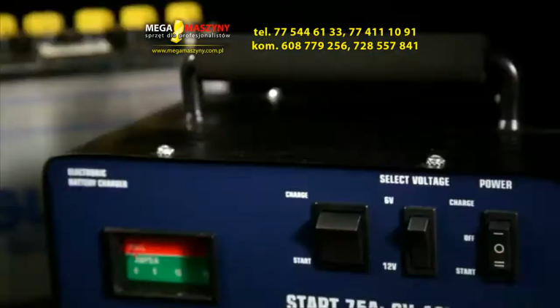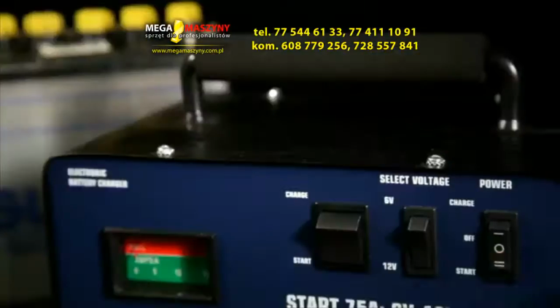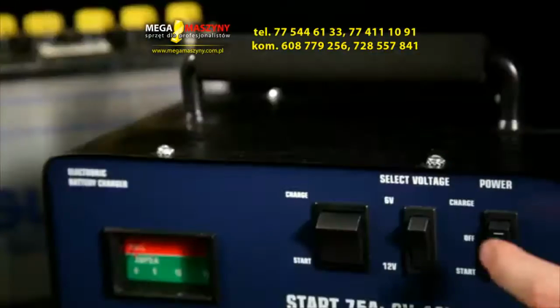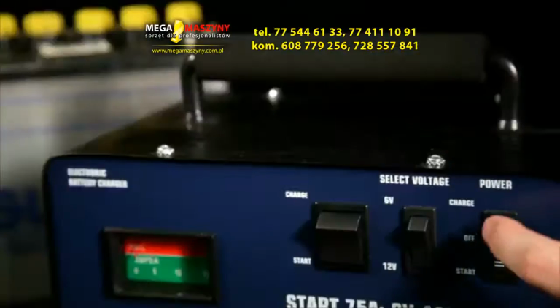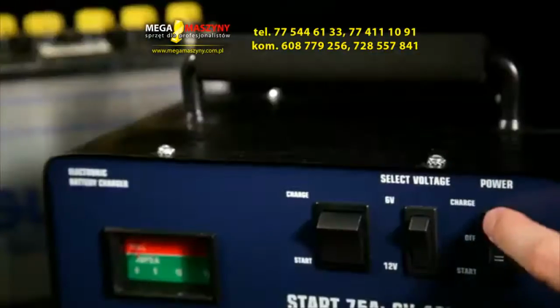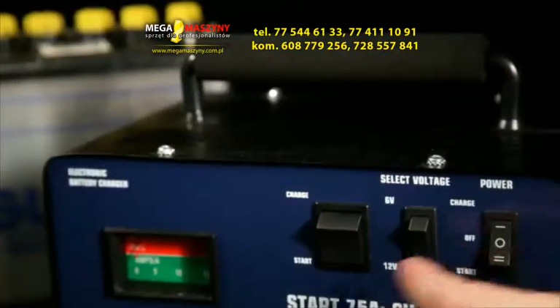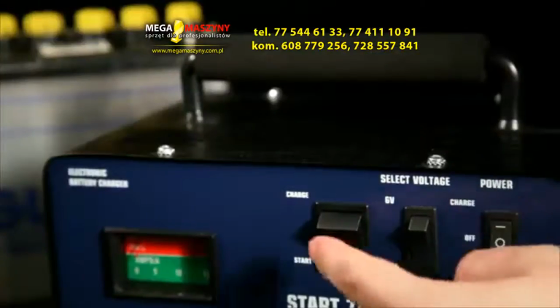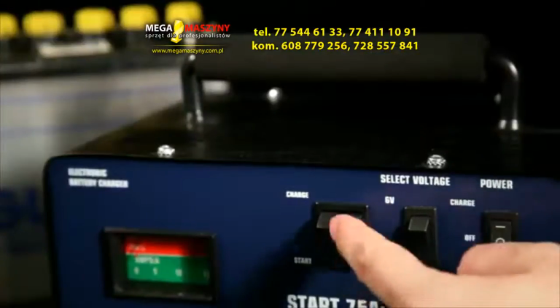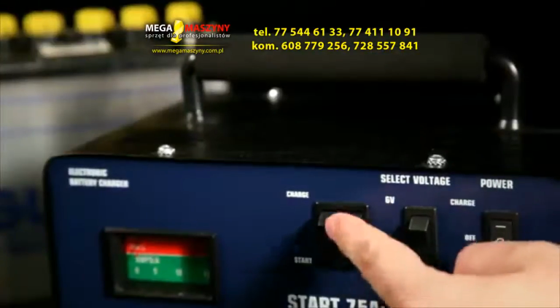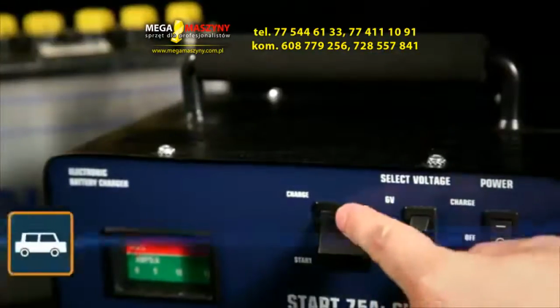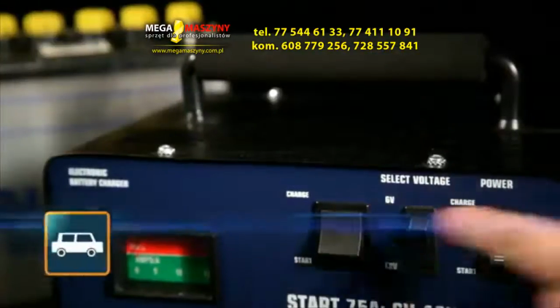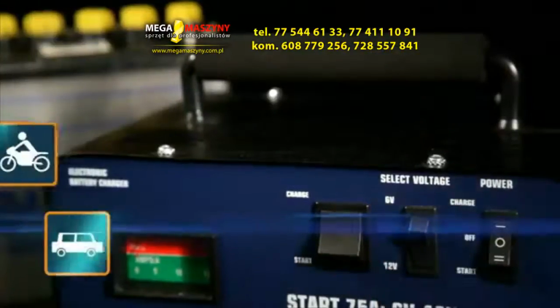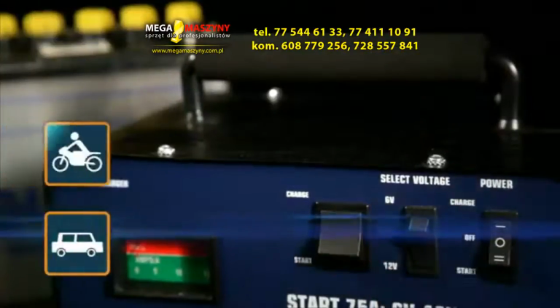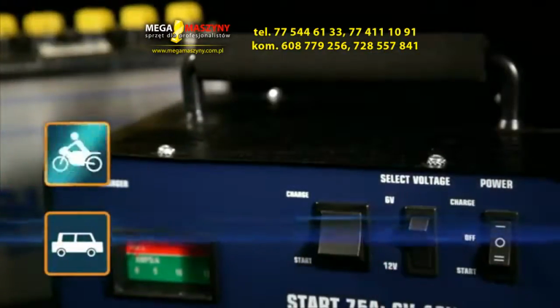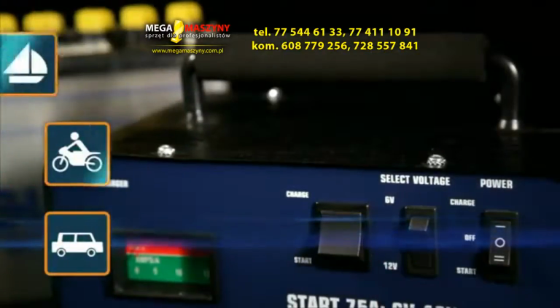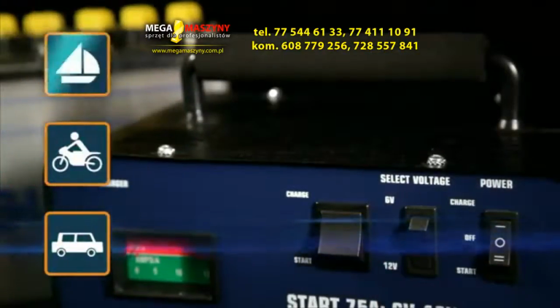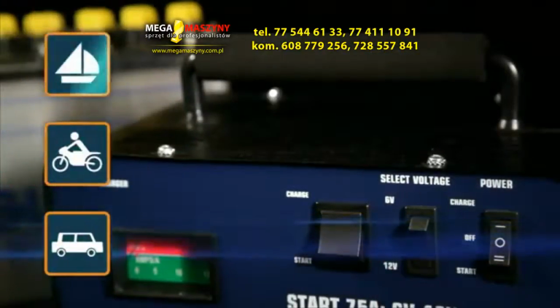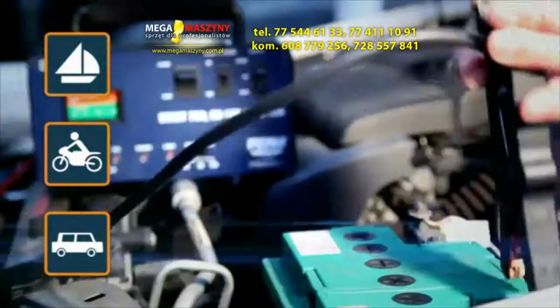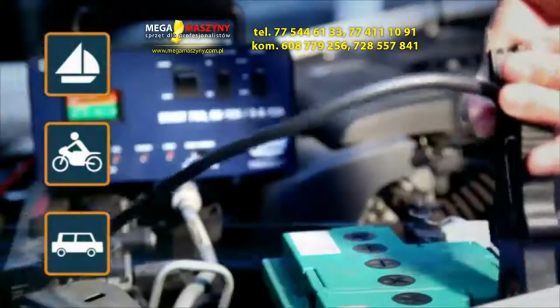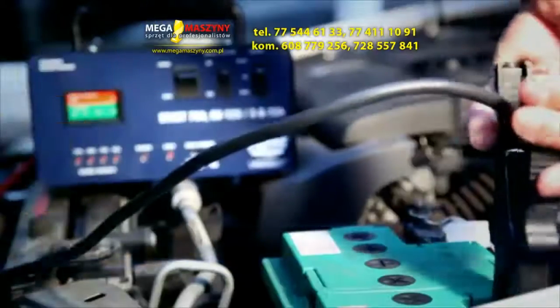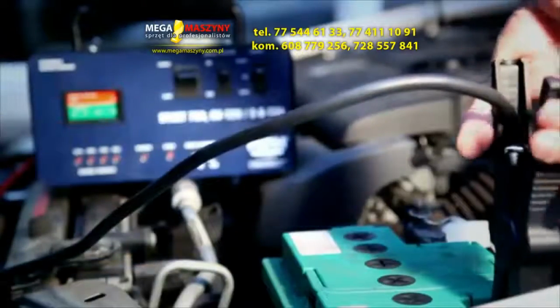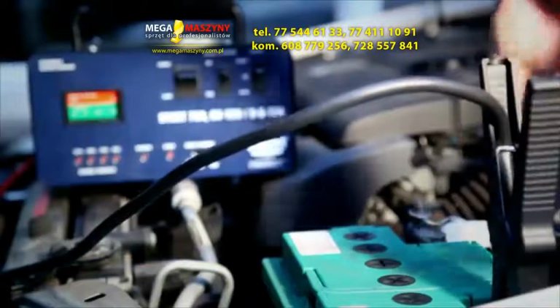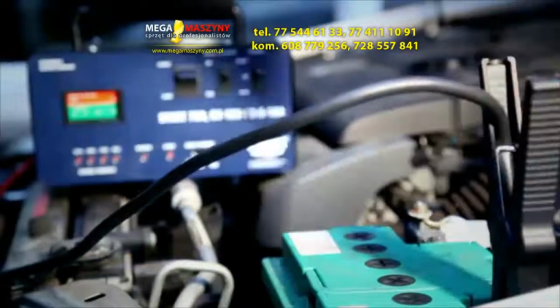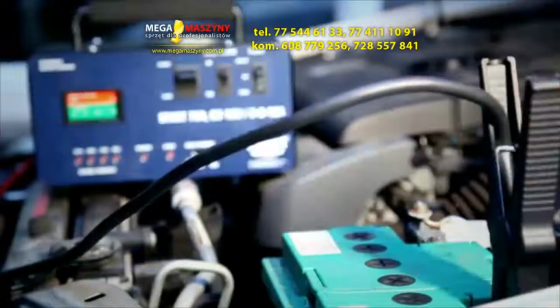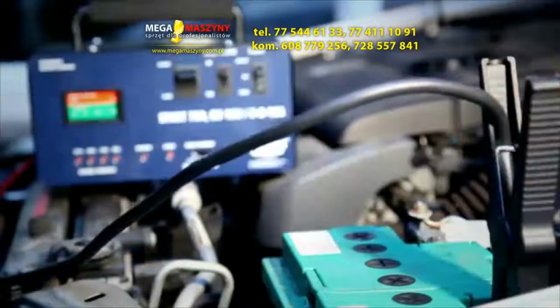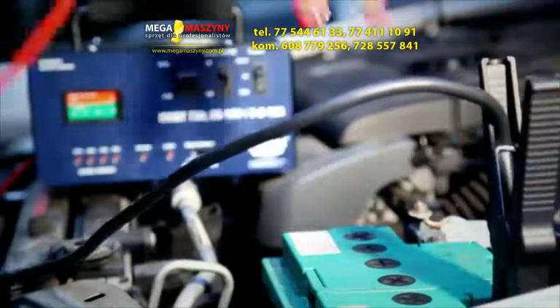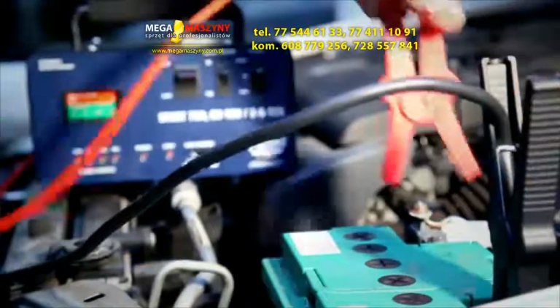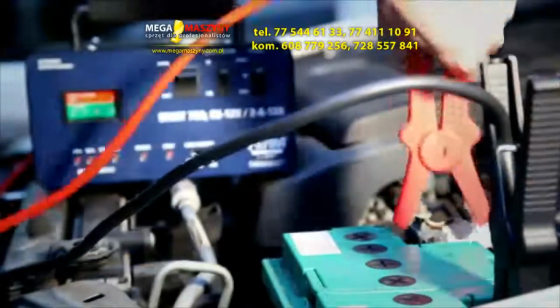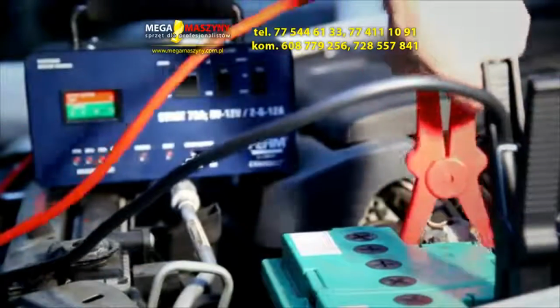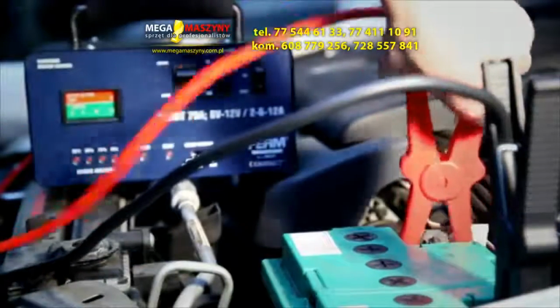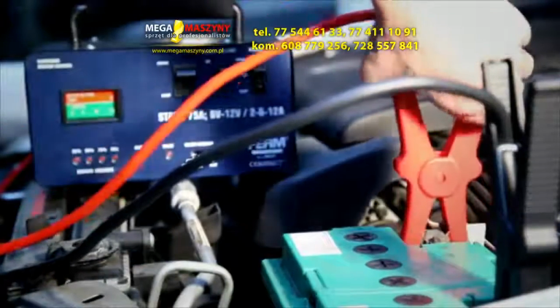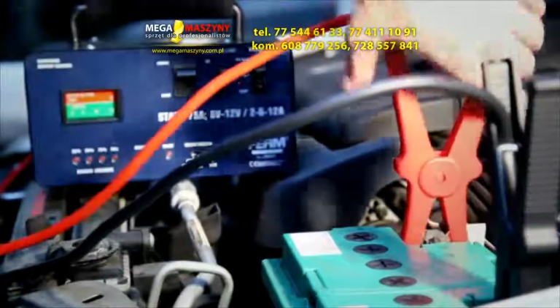Ideal for charging batteries of your car, motorbike, and boat. The jump starter is perfect for starting your vehicle.